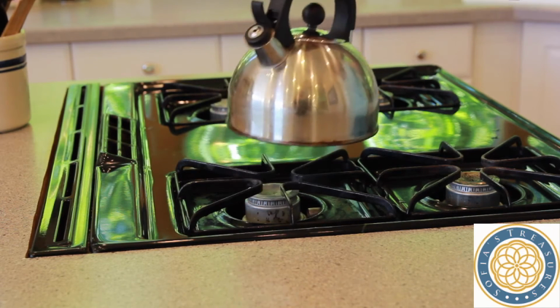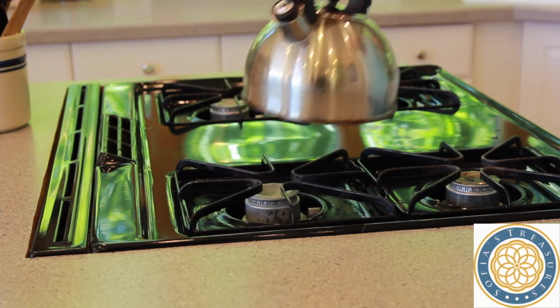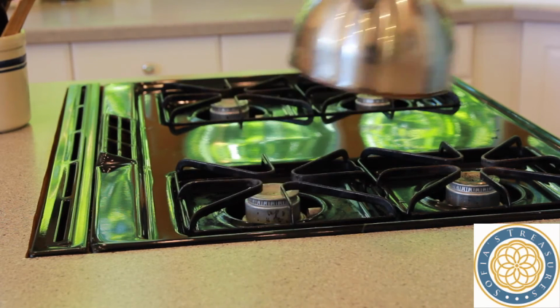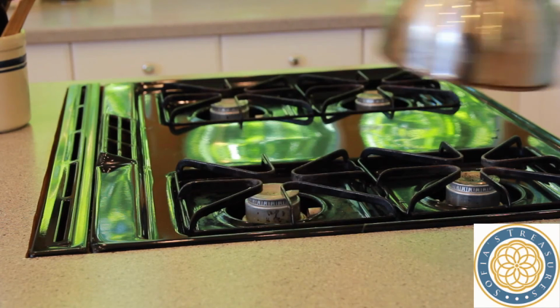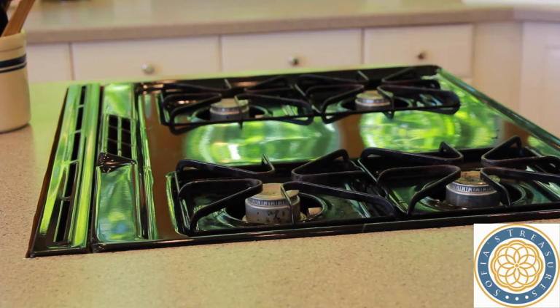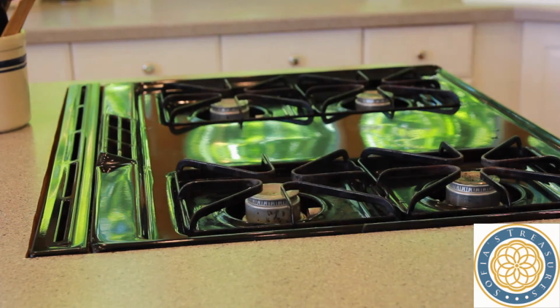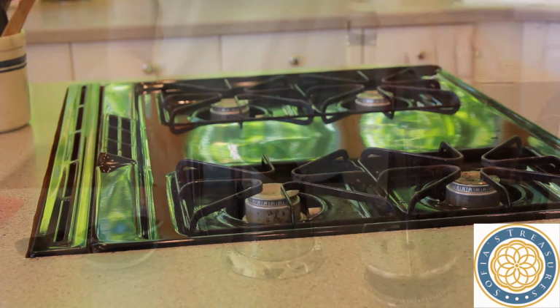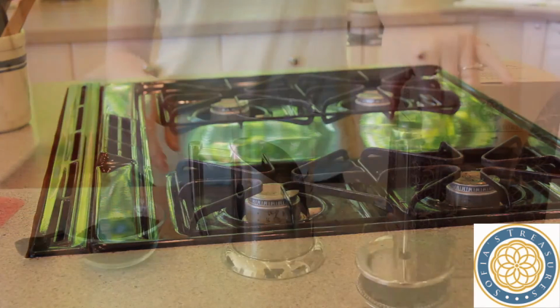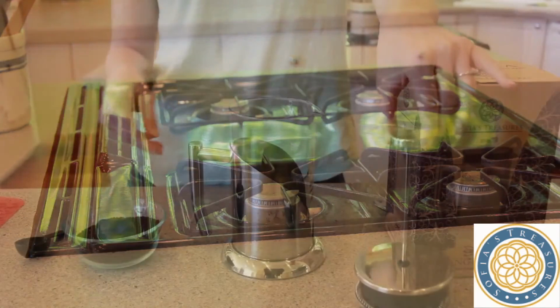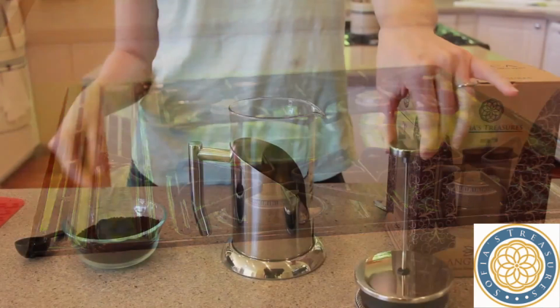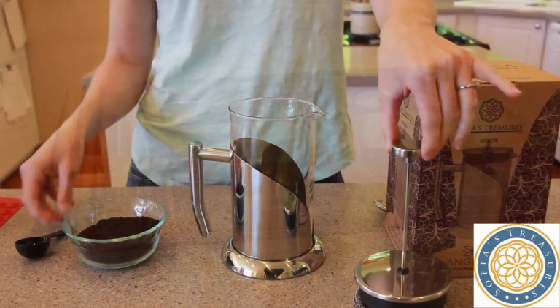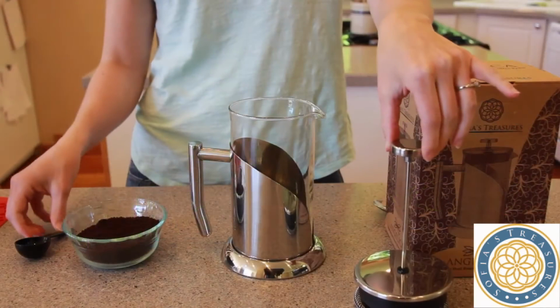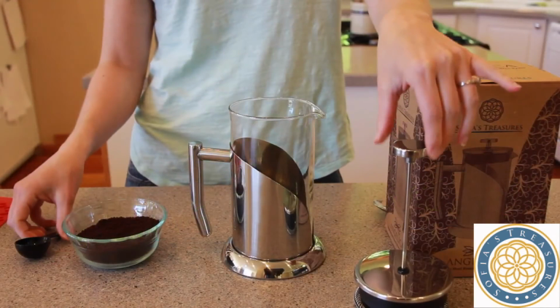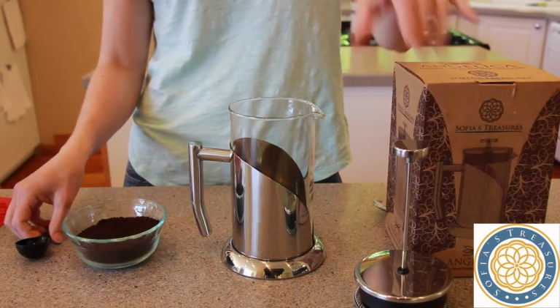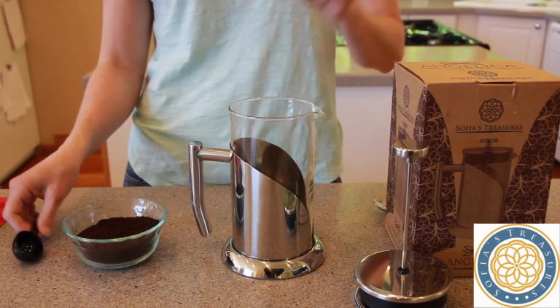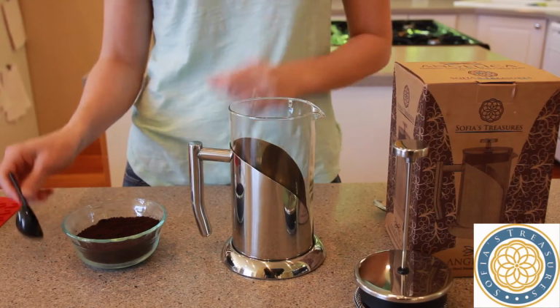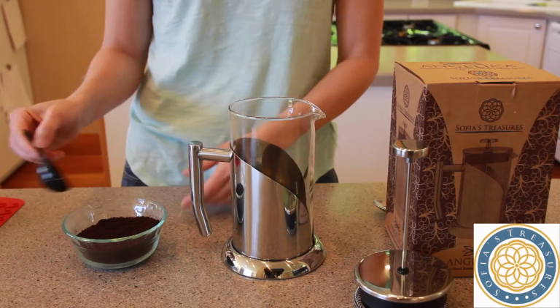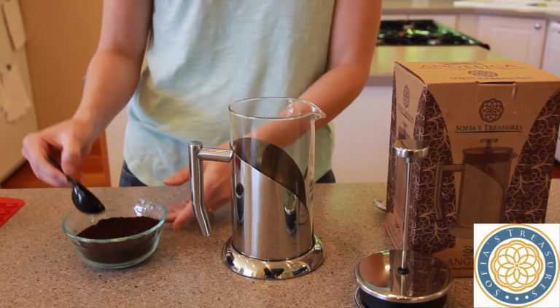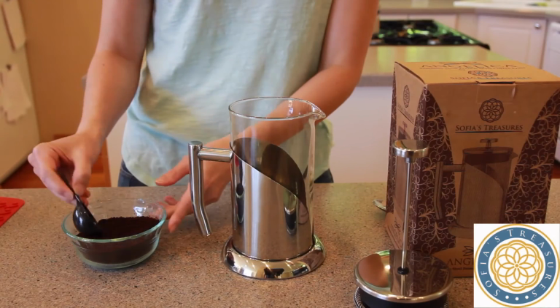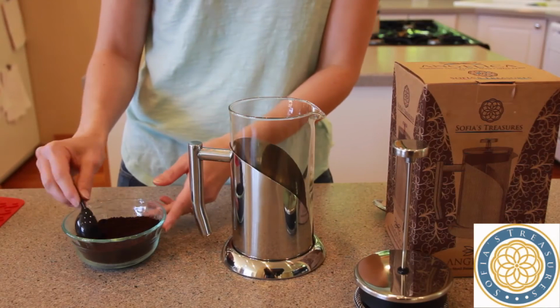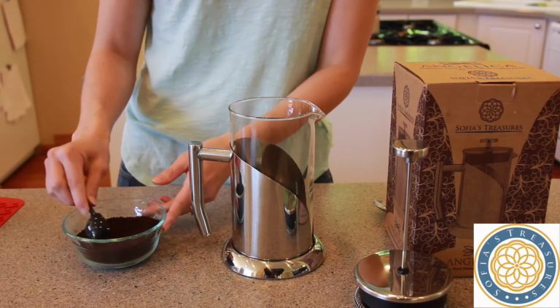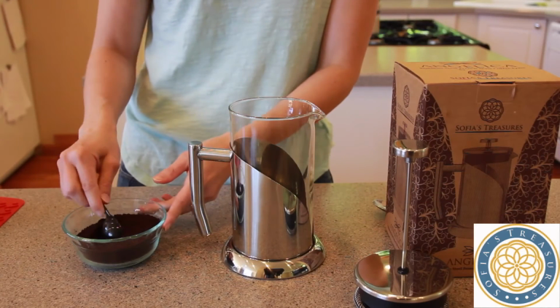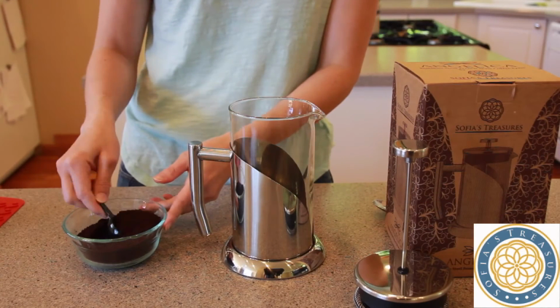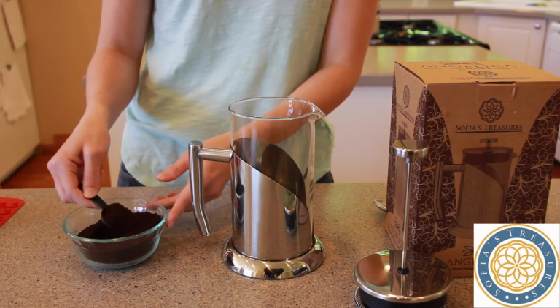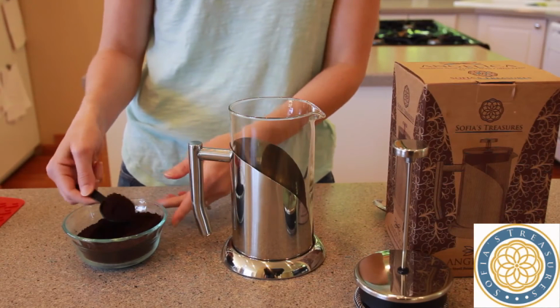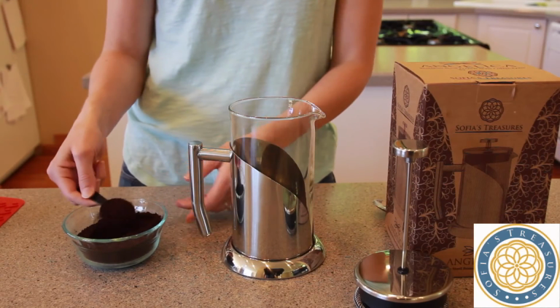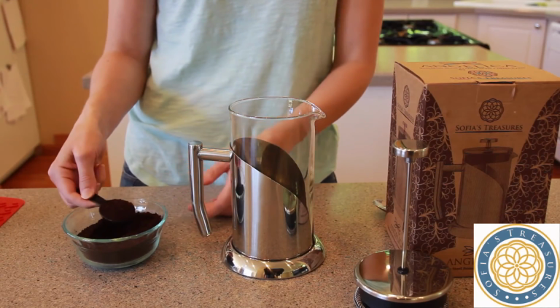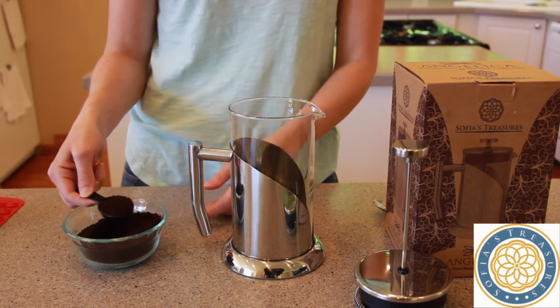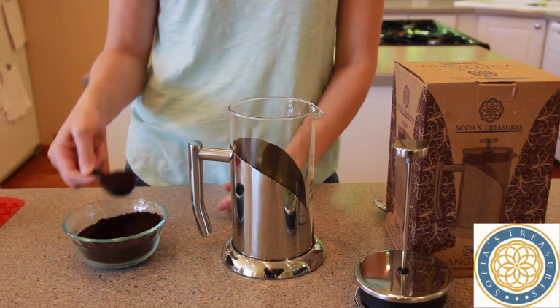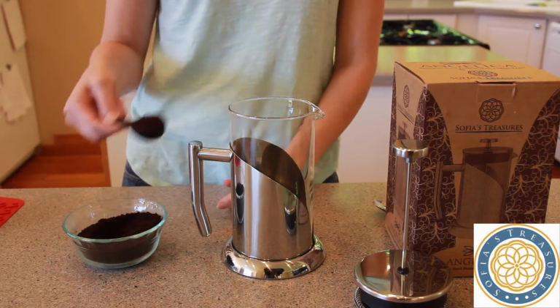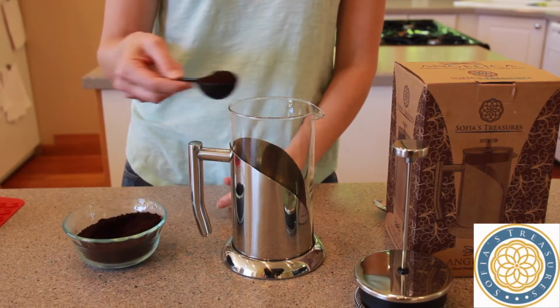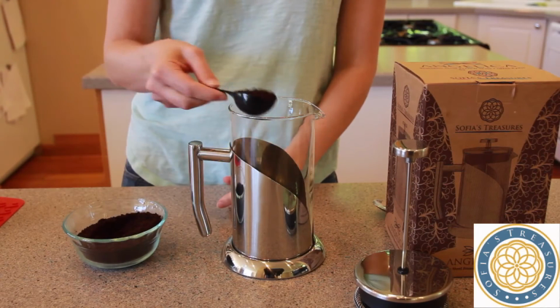Next, add your favorite coffee grinds. We recommend a coarse grind or loose leaf tea.